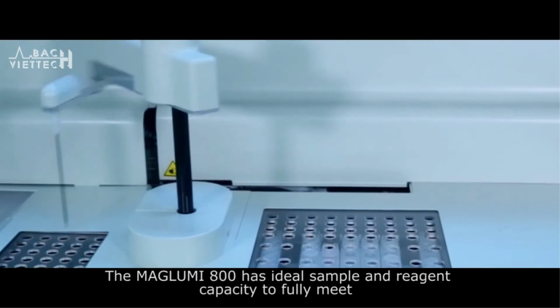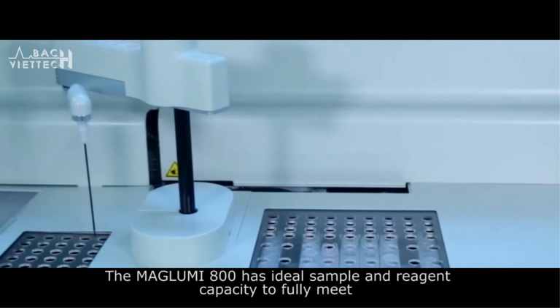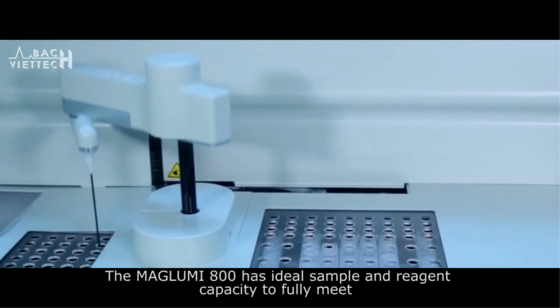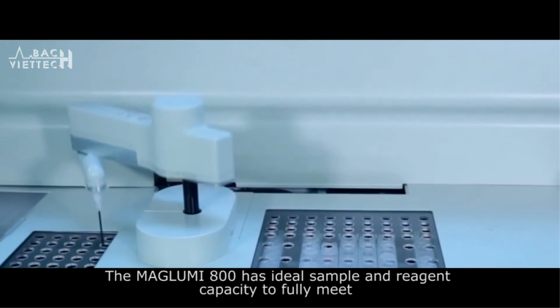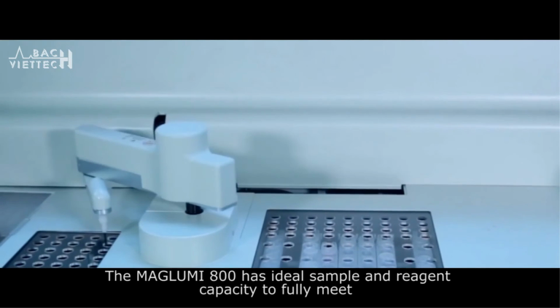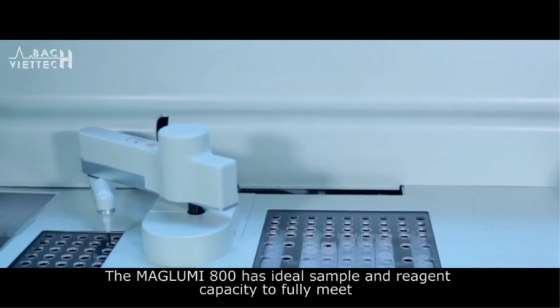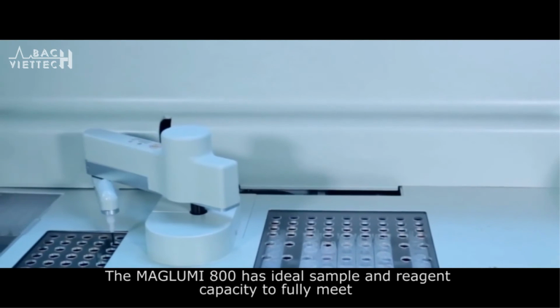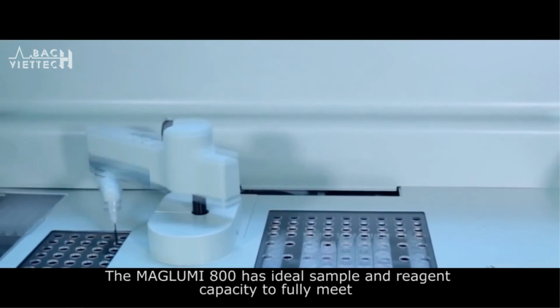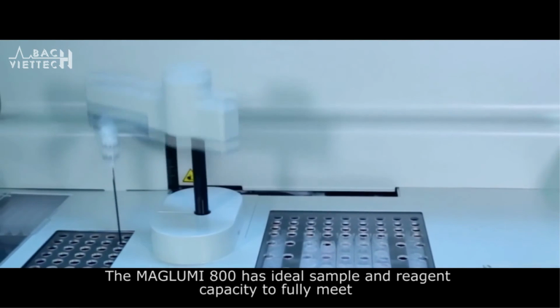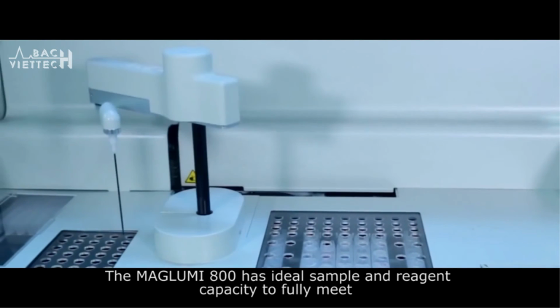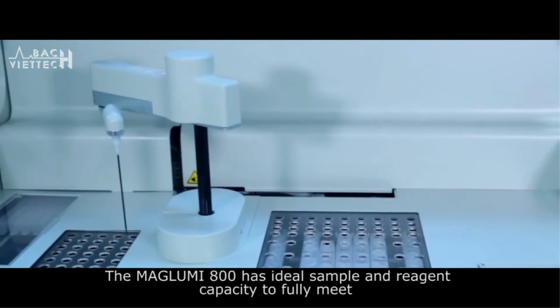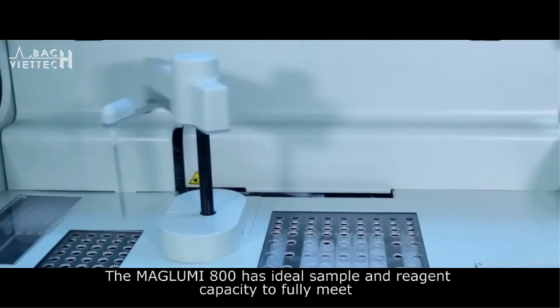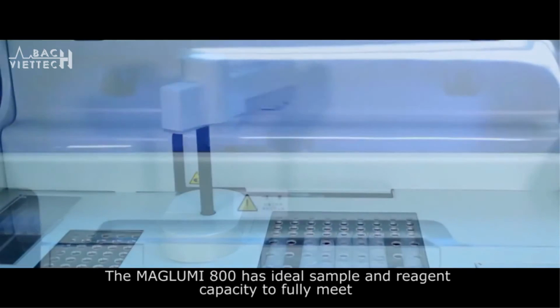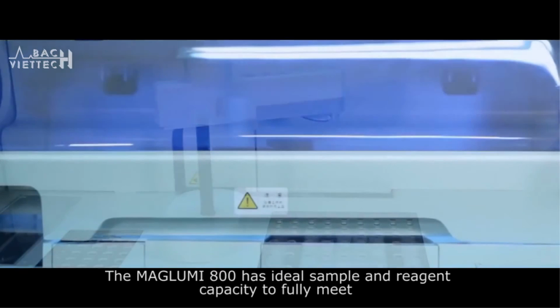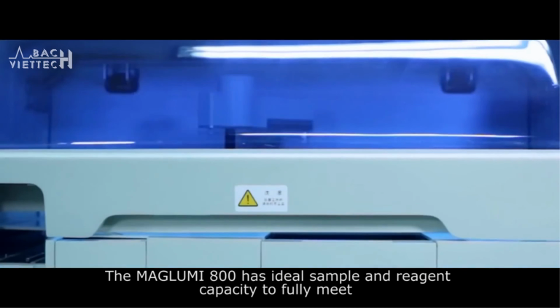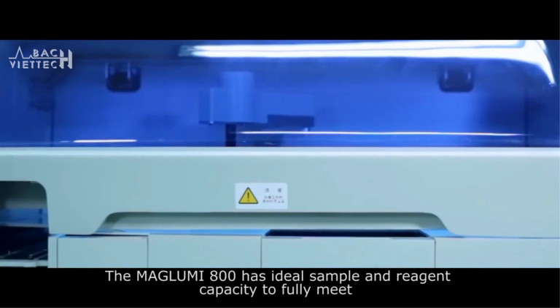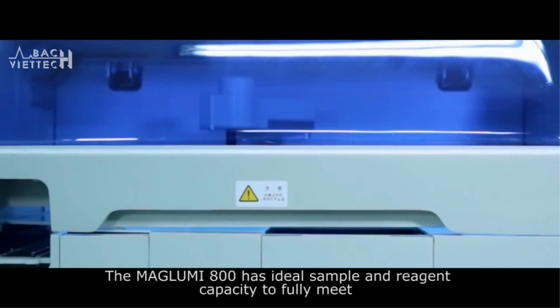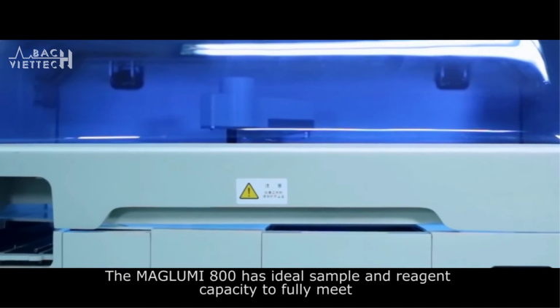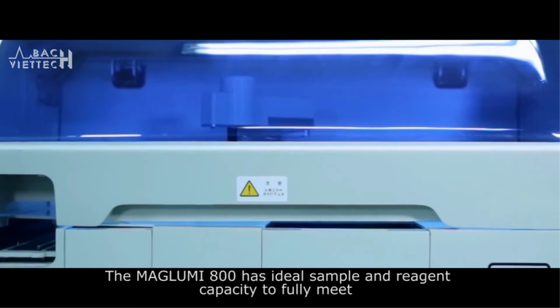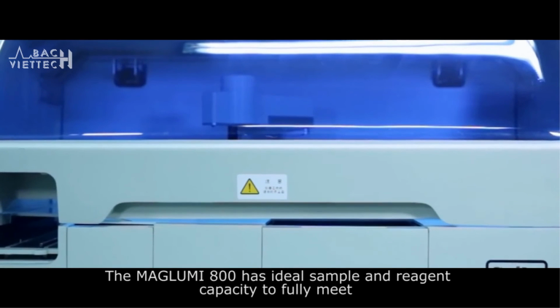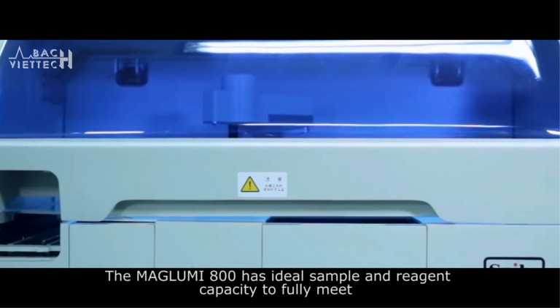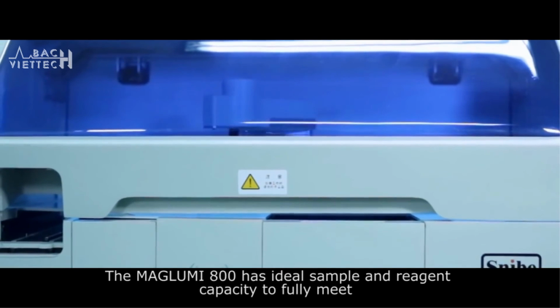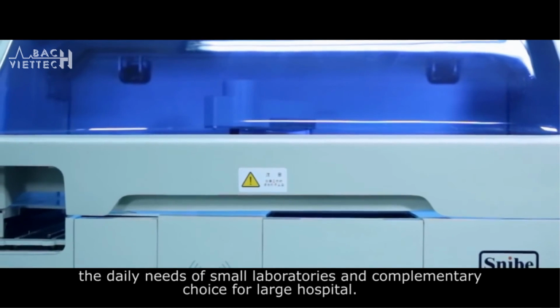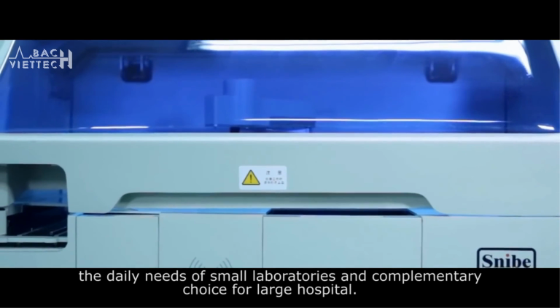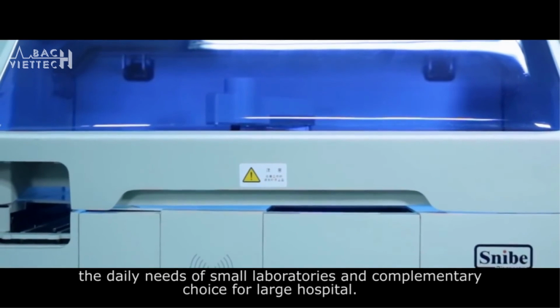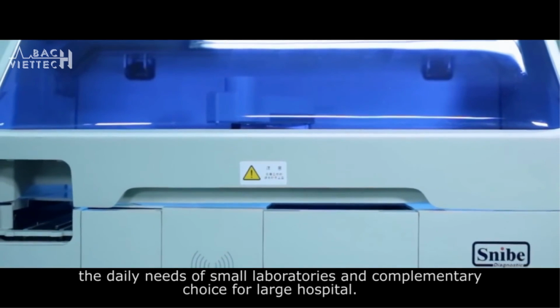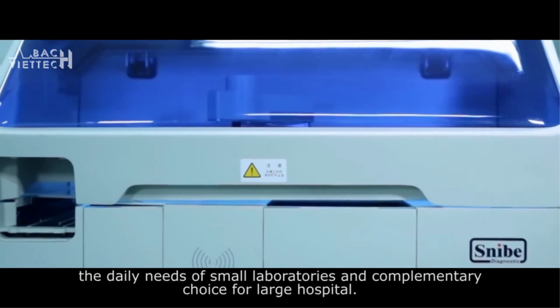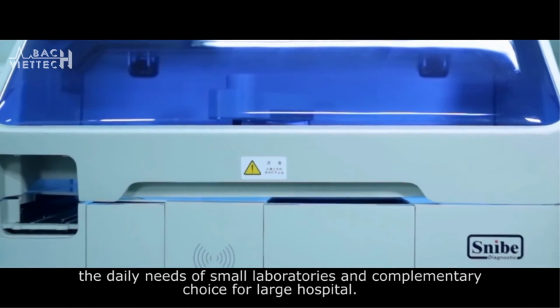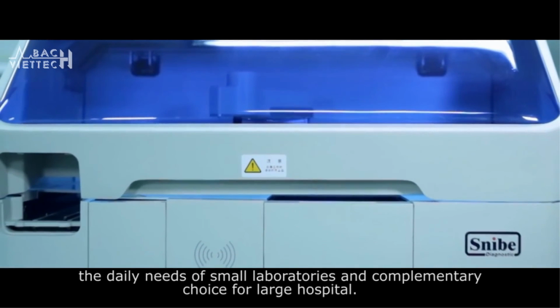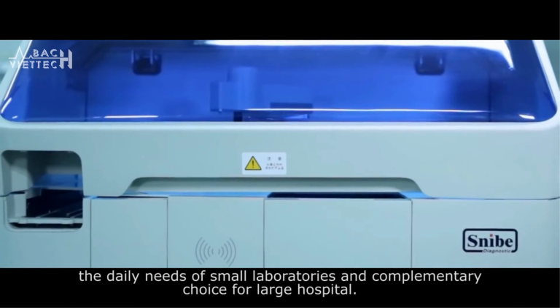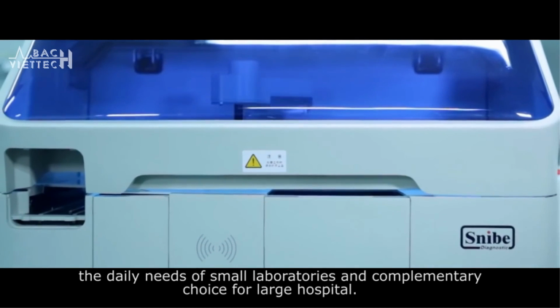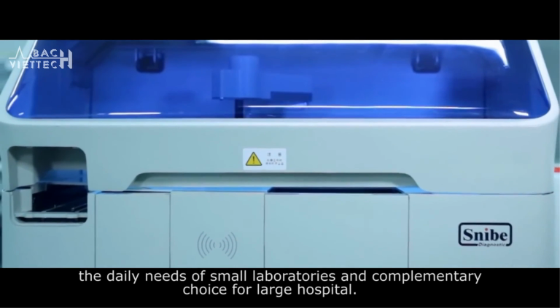The Maglooby 800 has ideal sample and reagent capacity to fully meet the daily needs of small laboratories and as a complementary system for large hospitals.